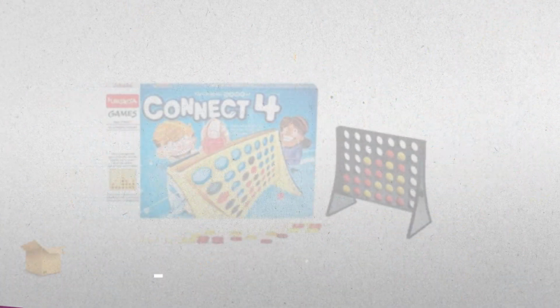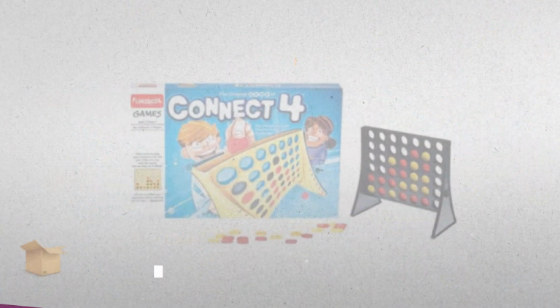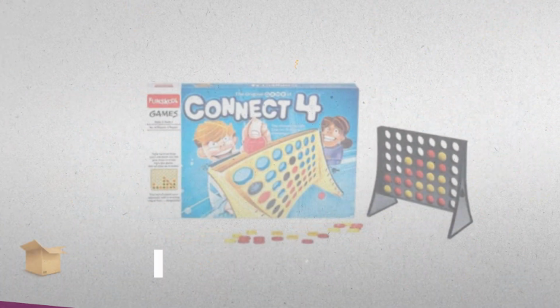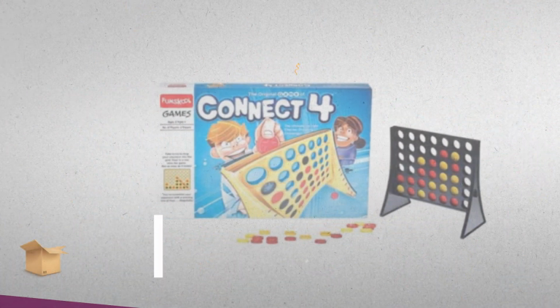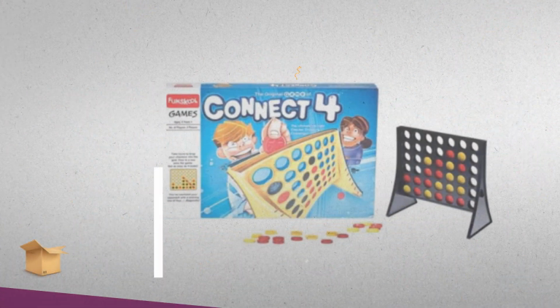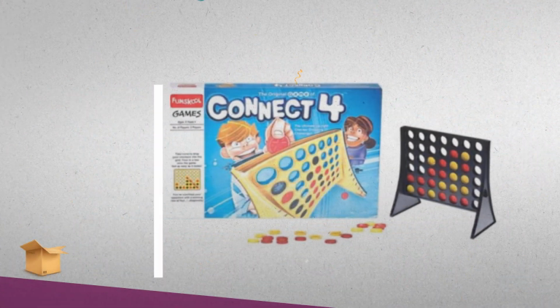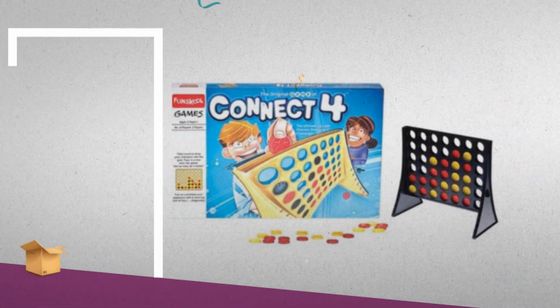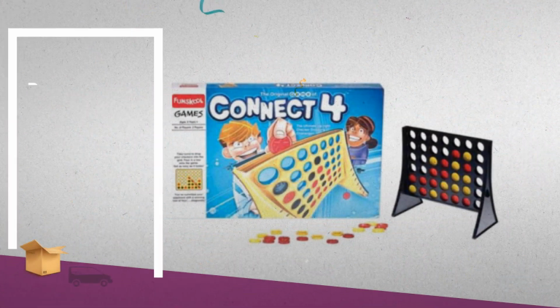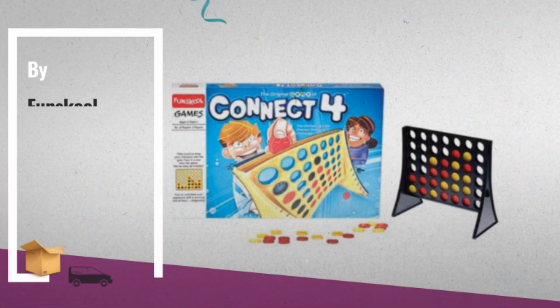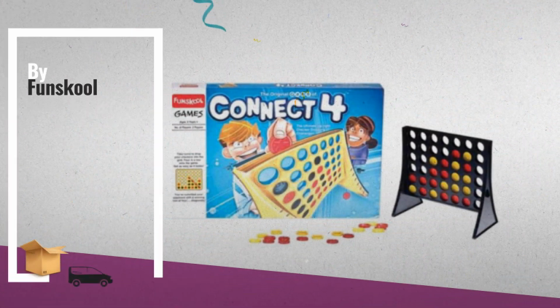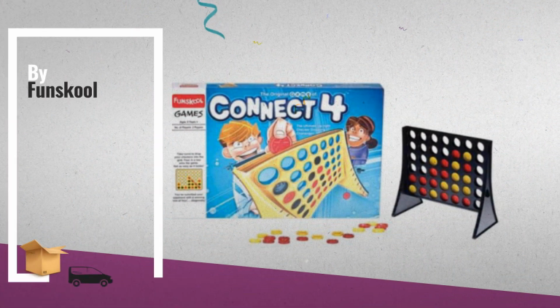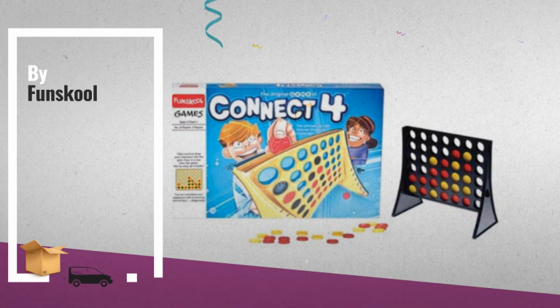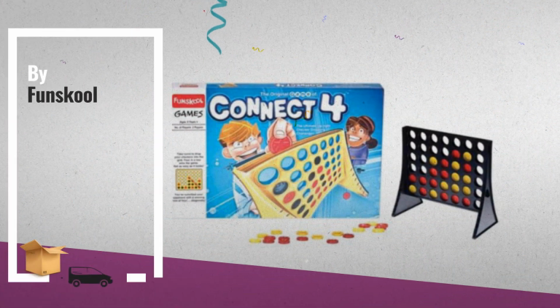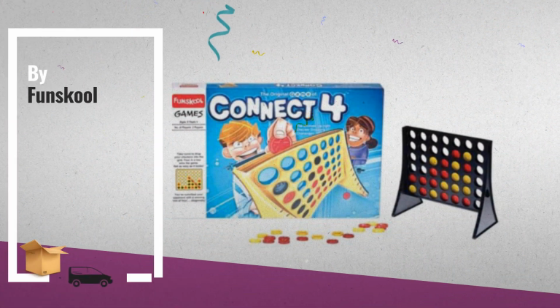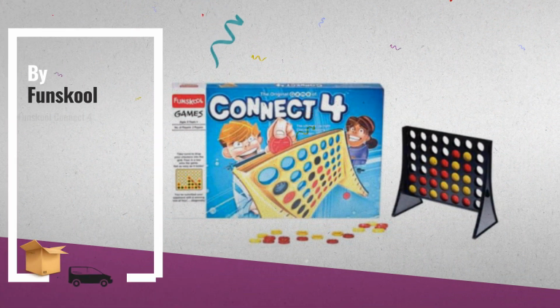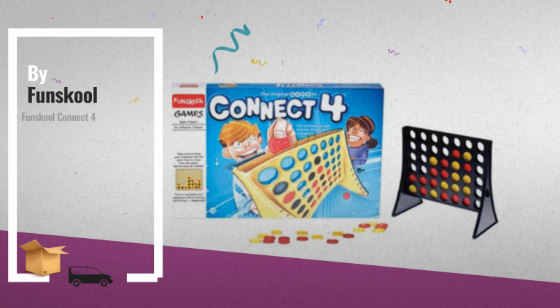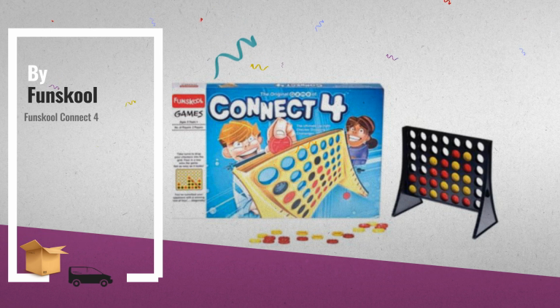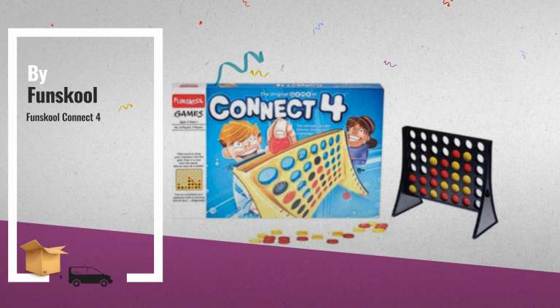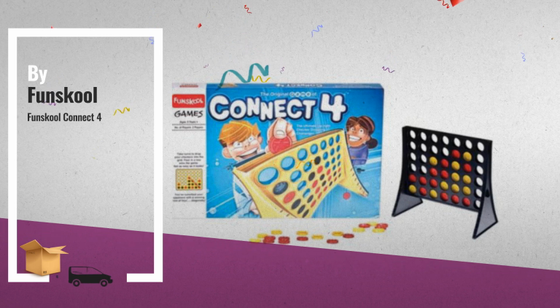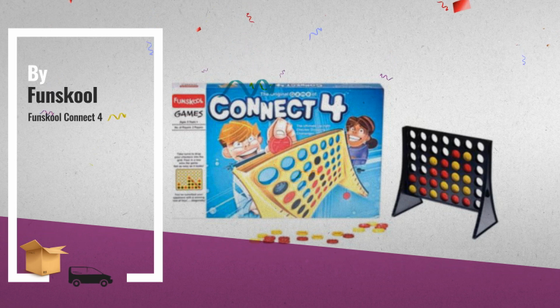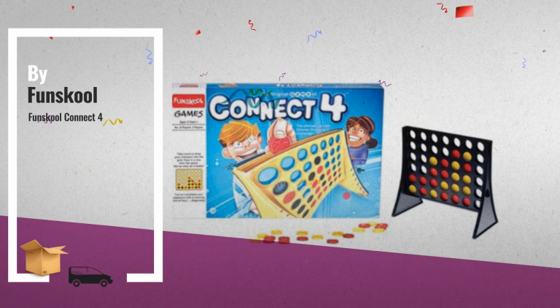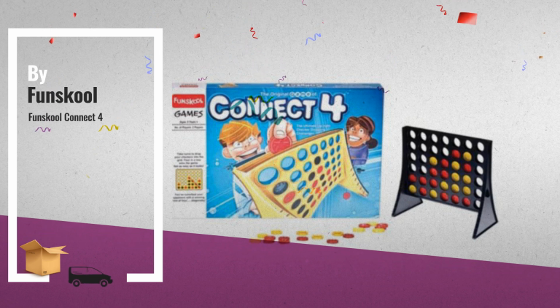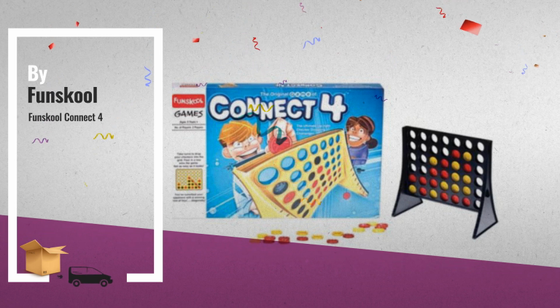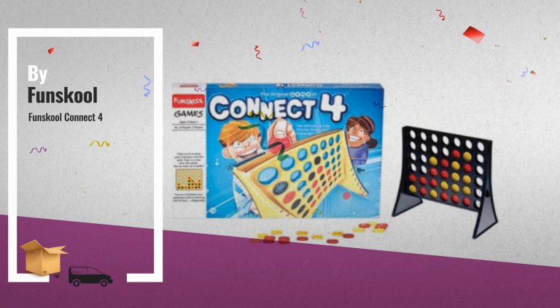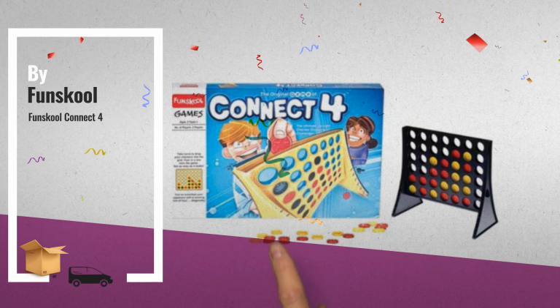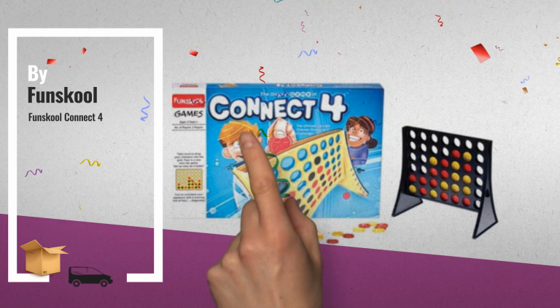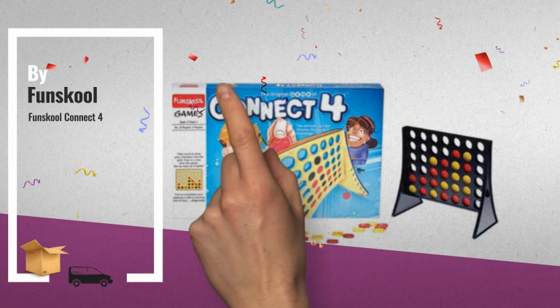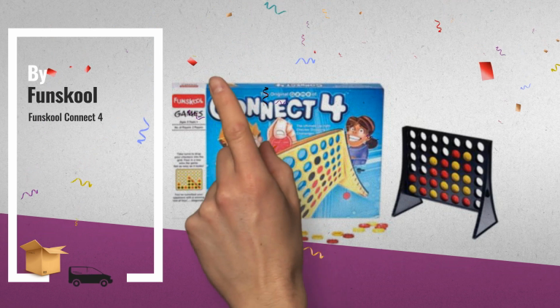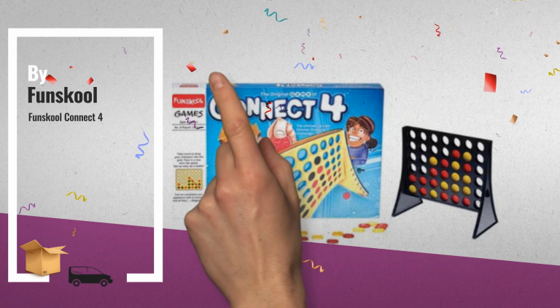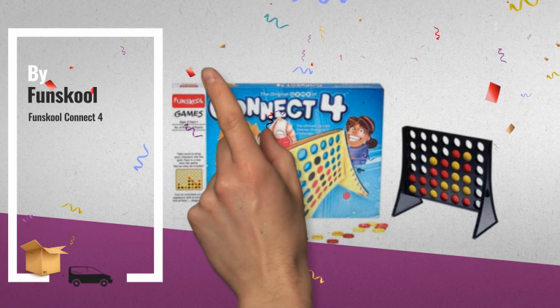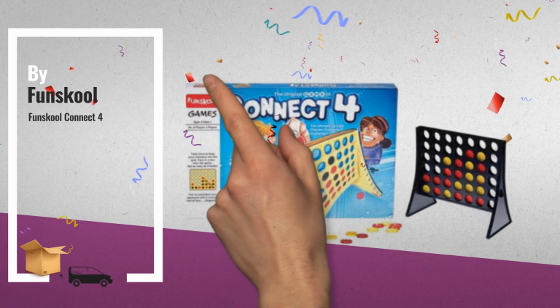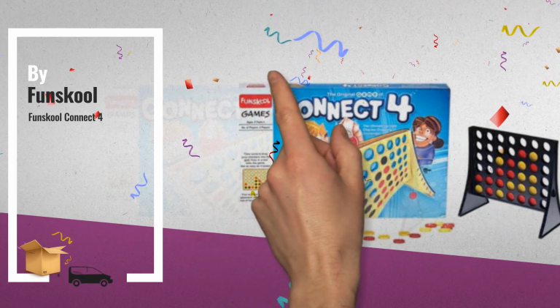Number four: Fun School Connect Four is a strategy game for kids below two years.